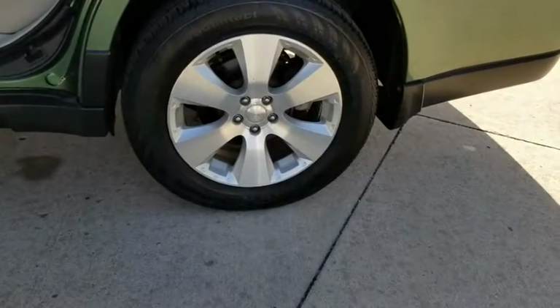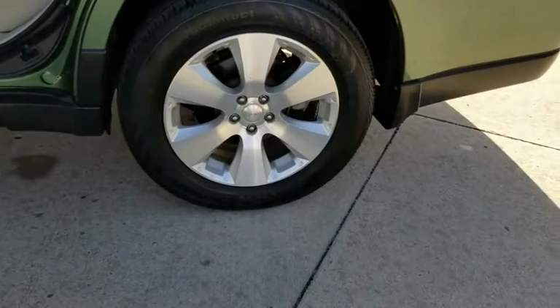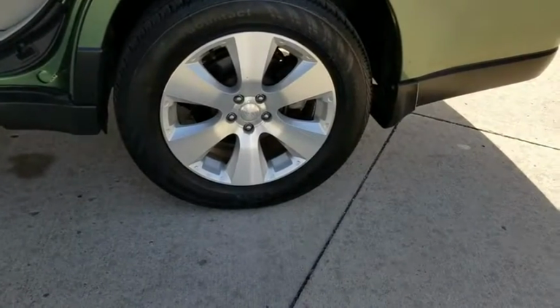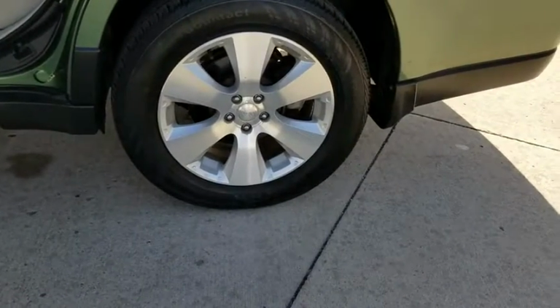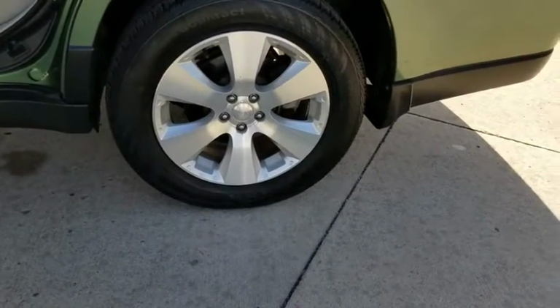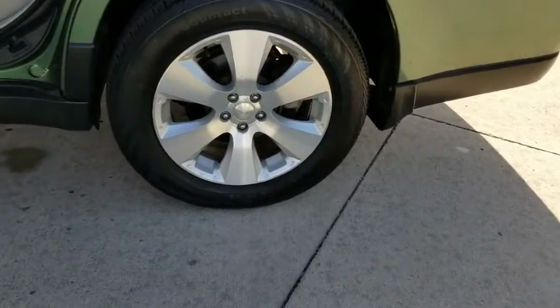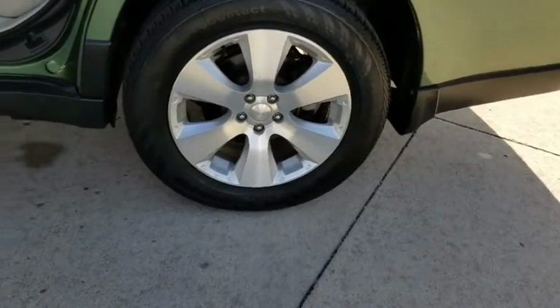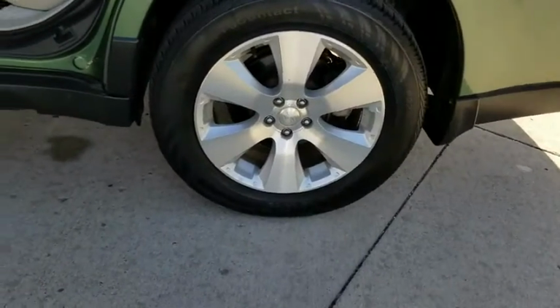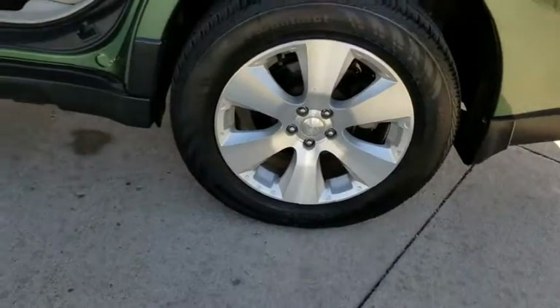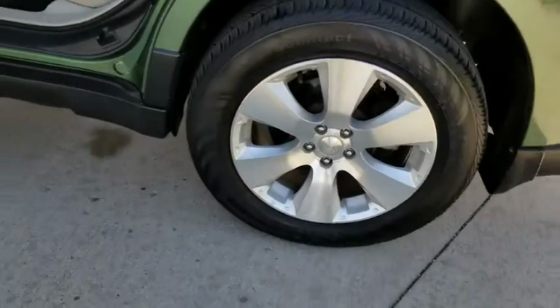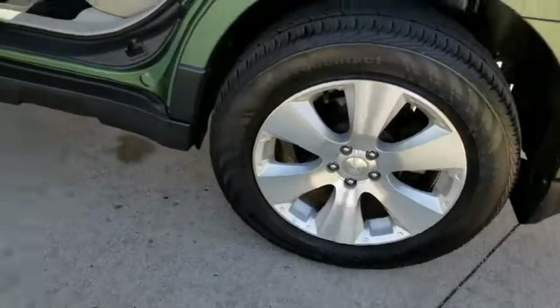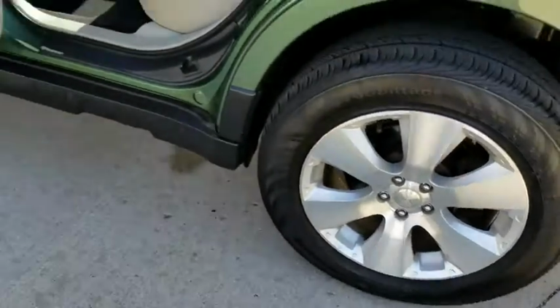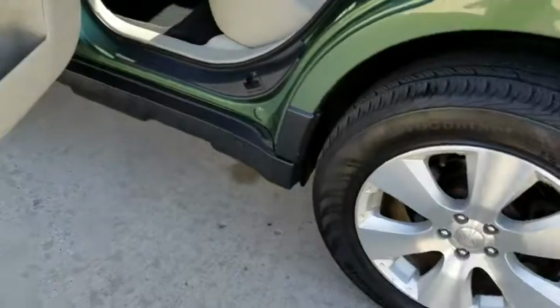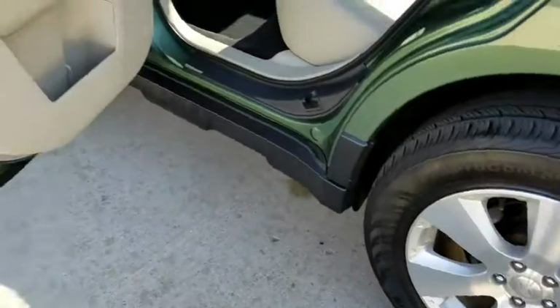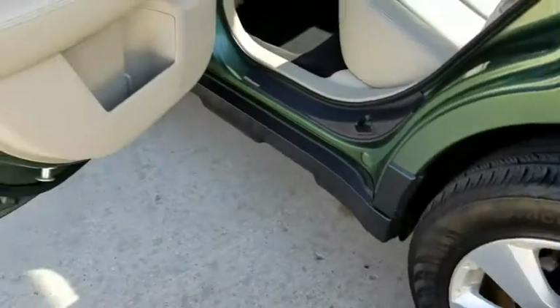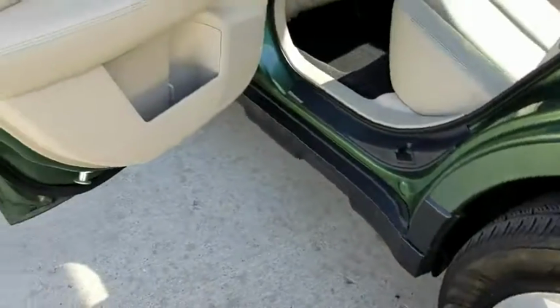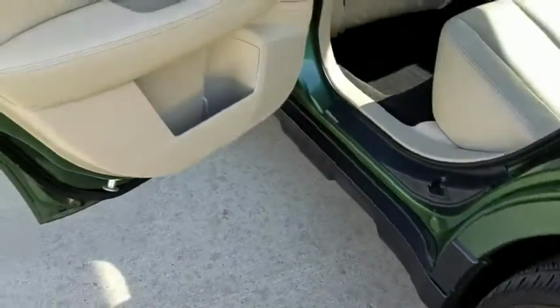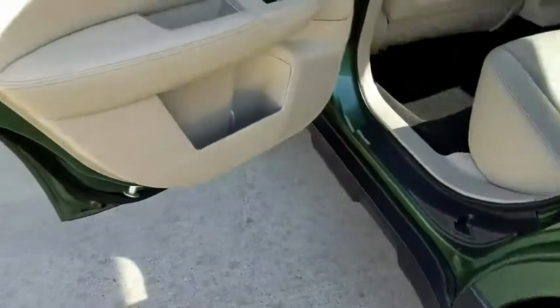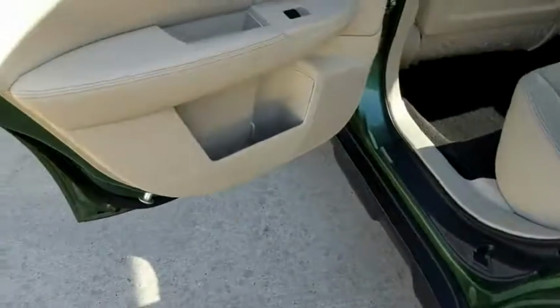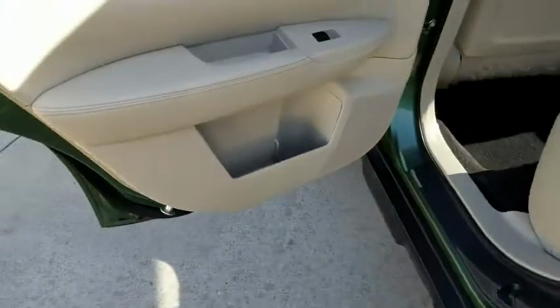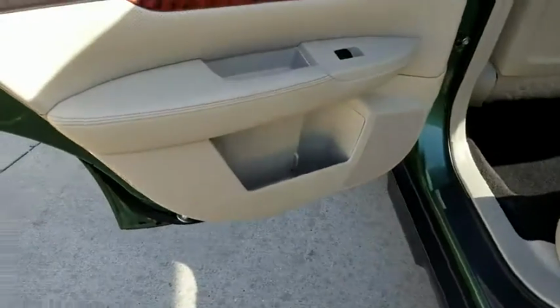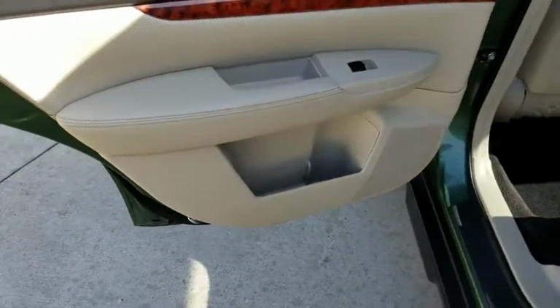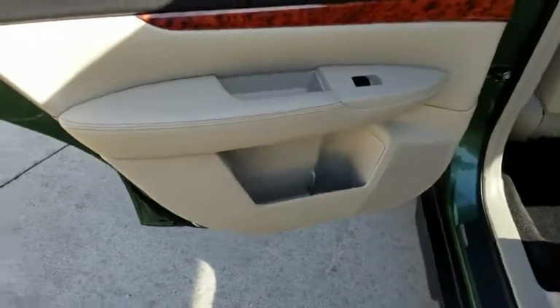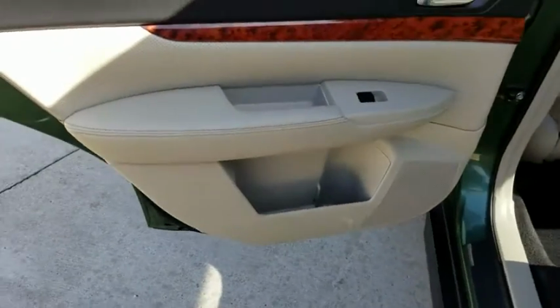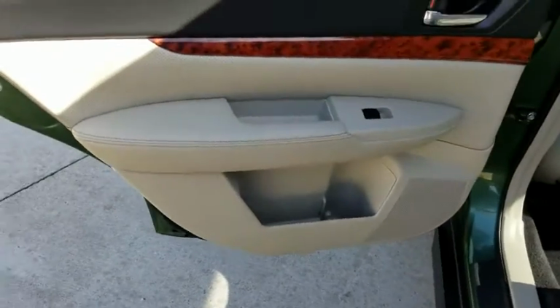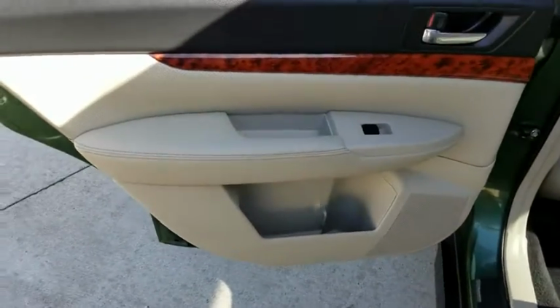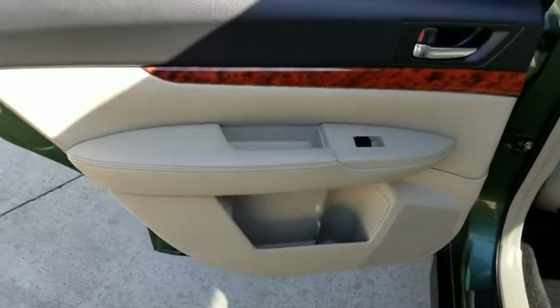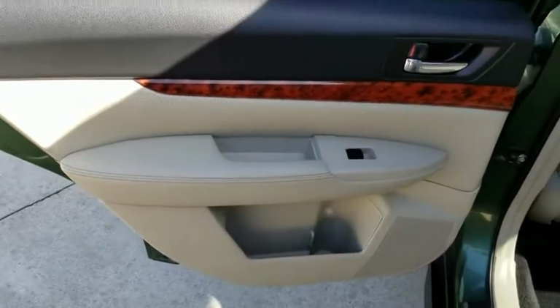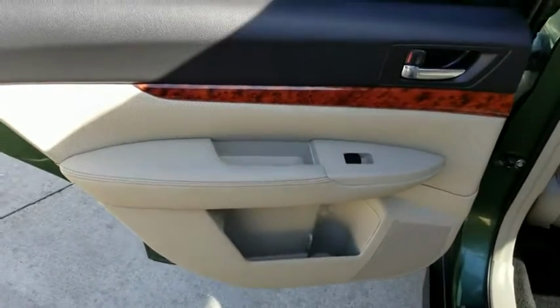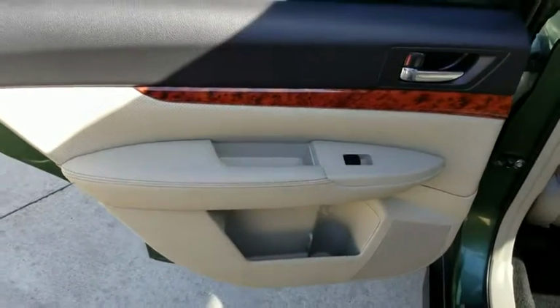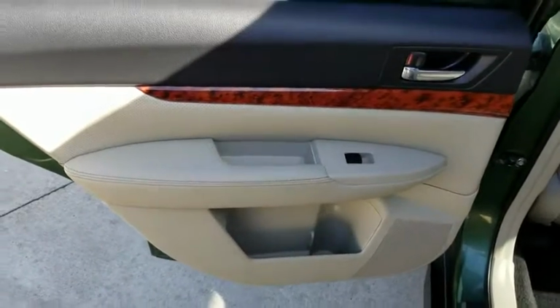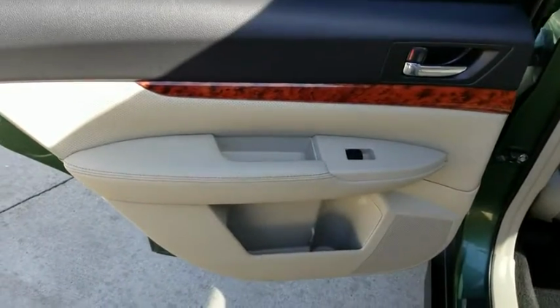Four-wheel disc brakes, aluminum wheels, cruise control, floor mats, climate control.